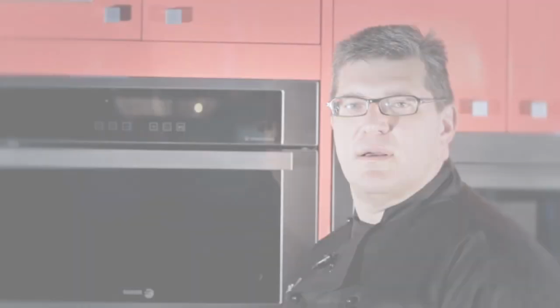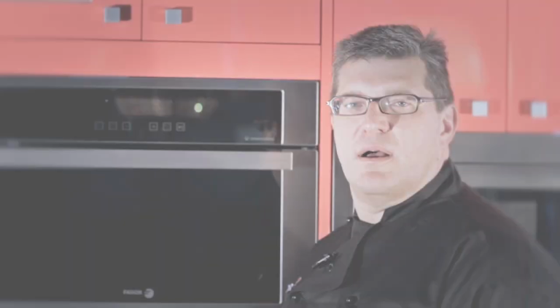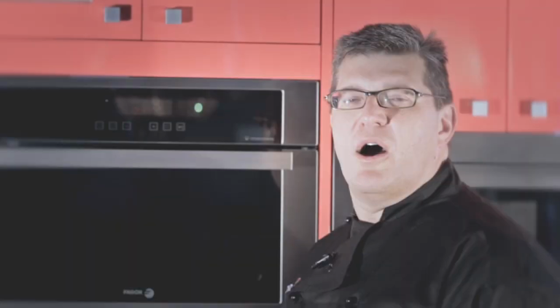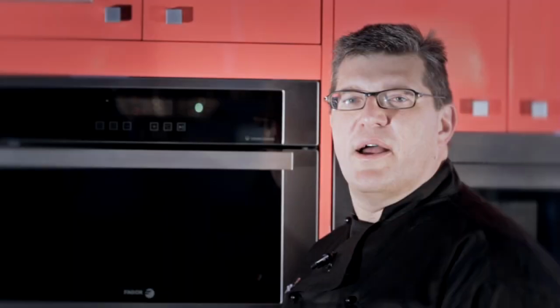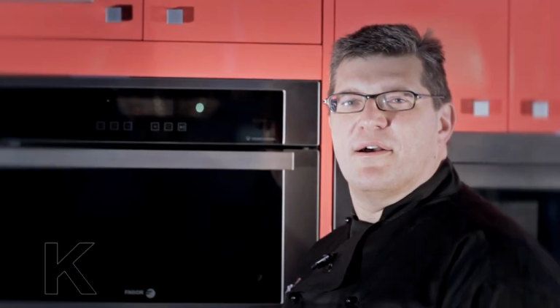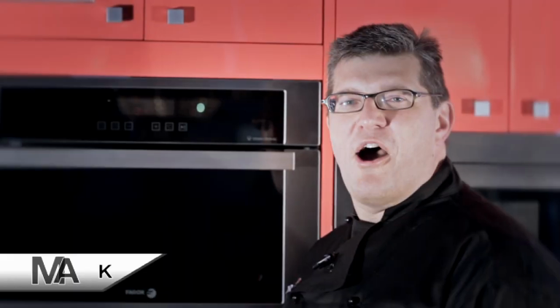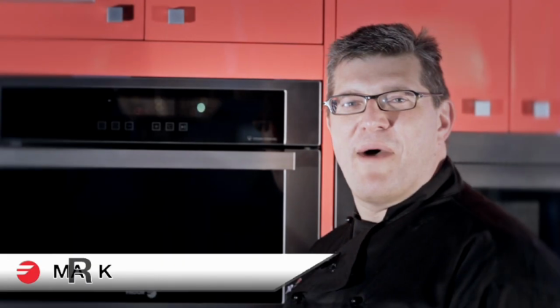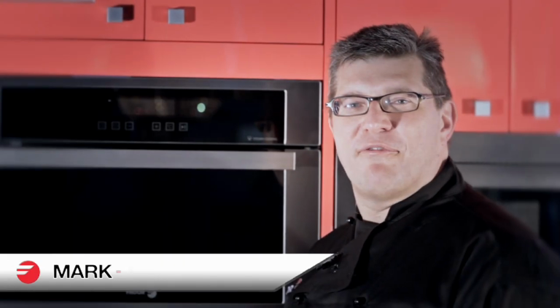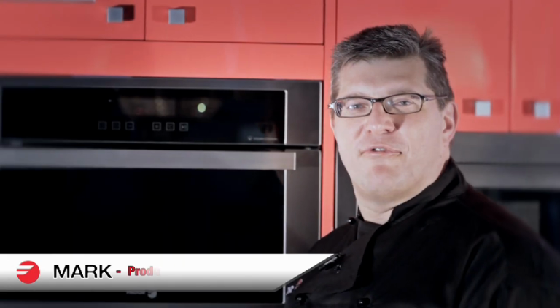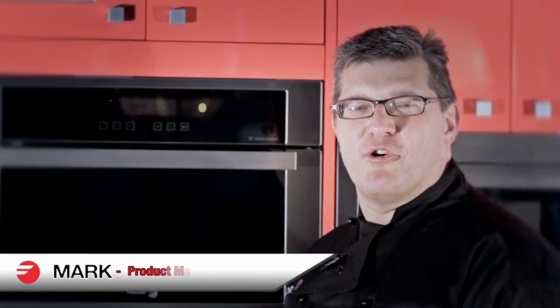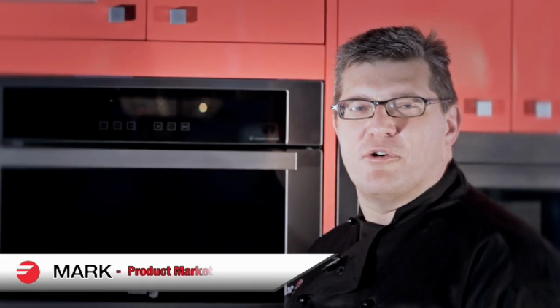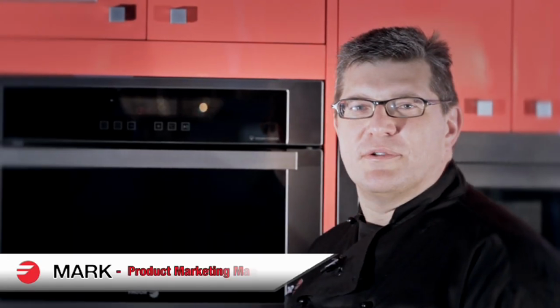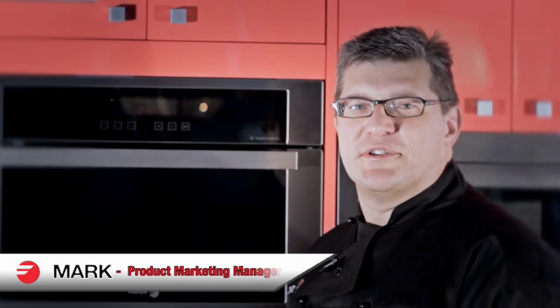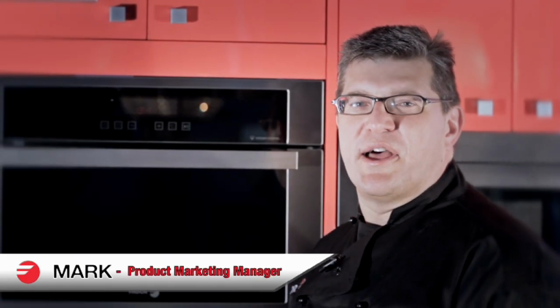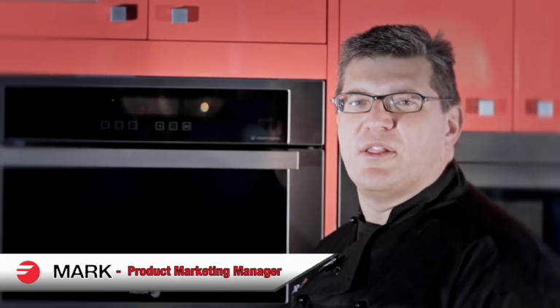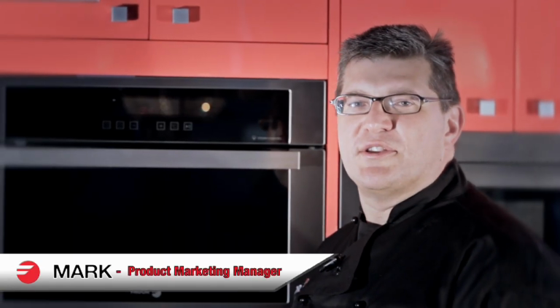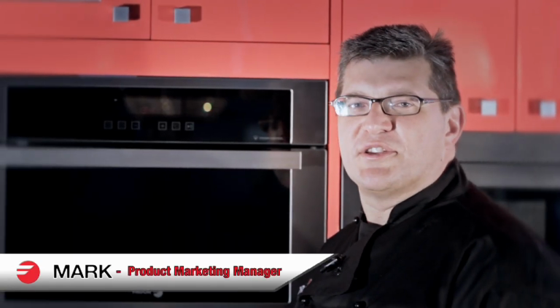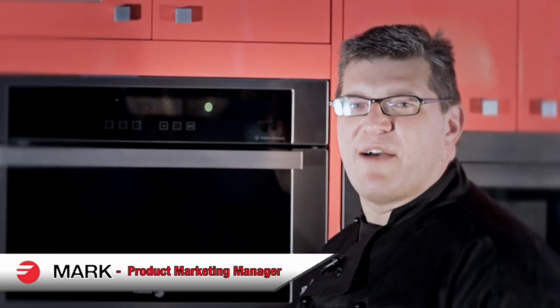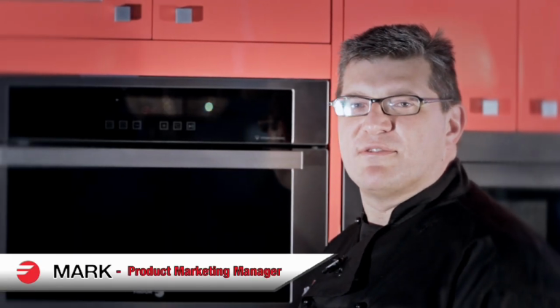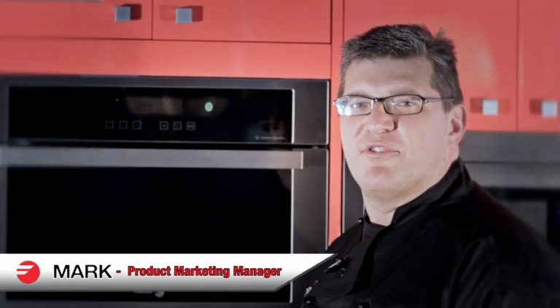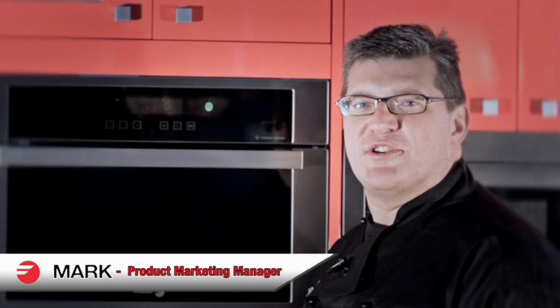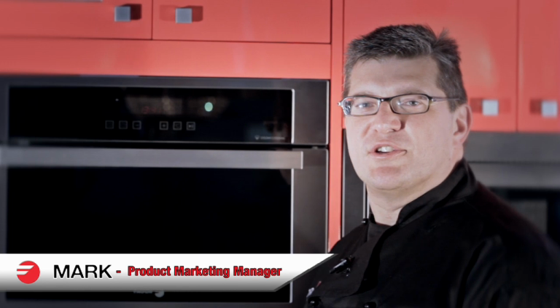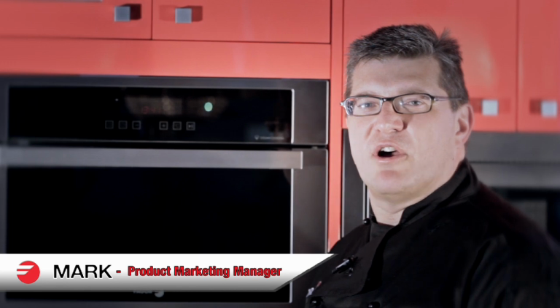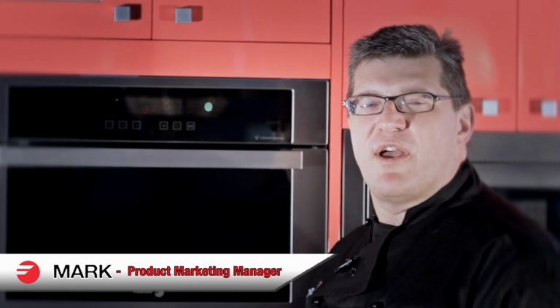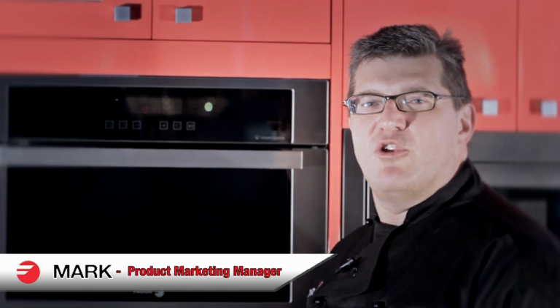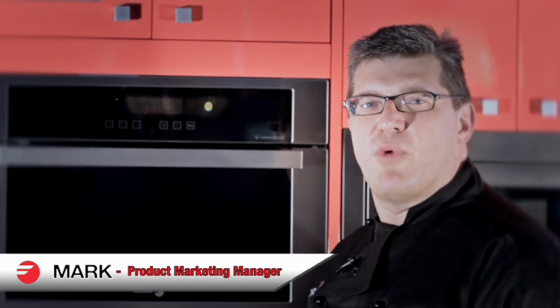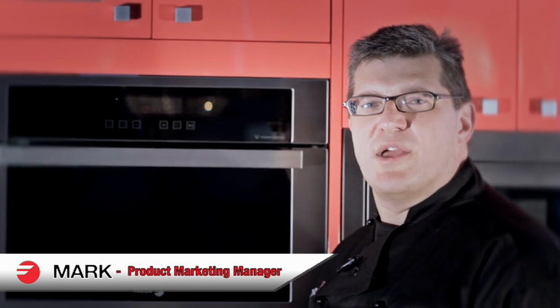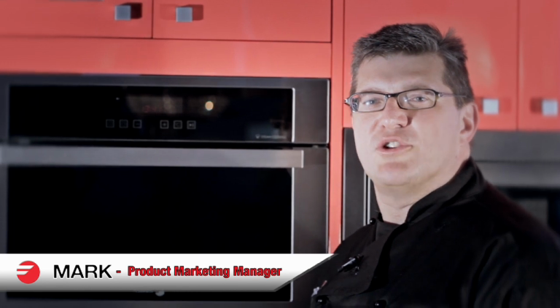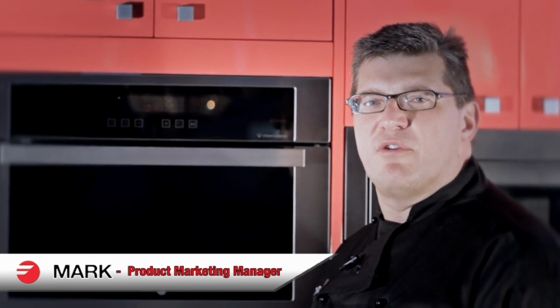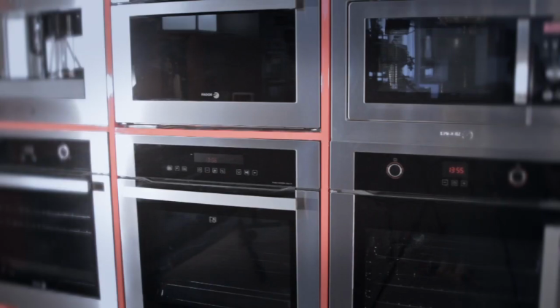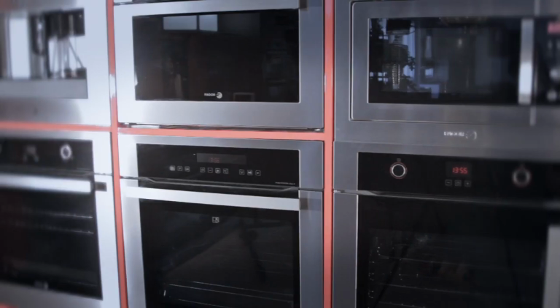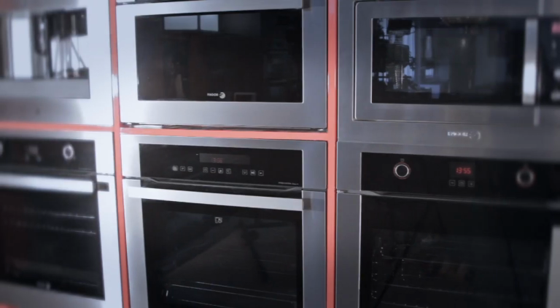Hi, I'm Mark from Fagor. Today I'd like to cover some features of our new range of ovens.